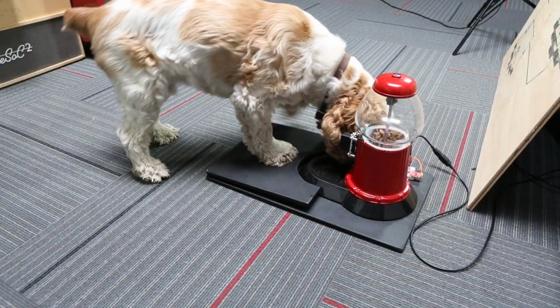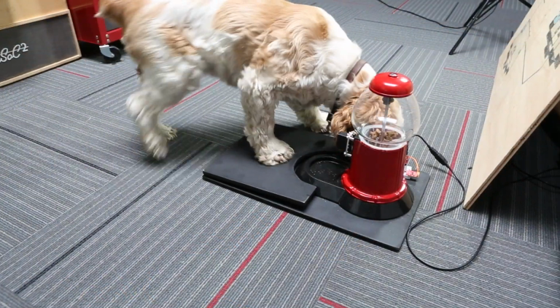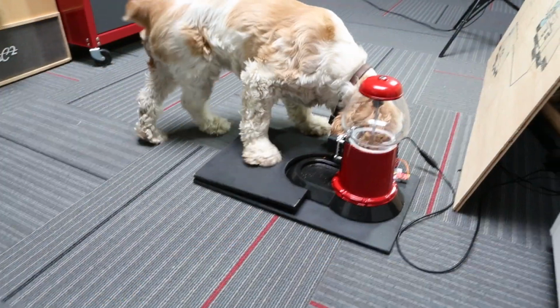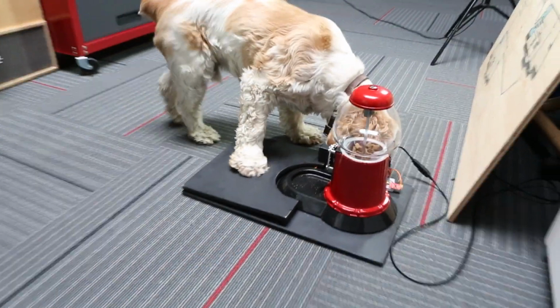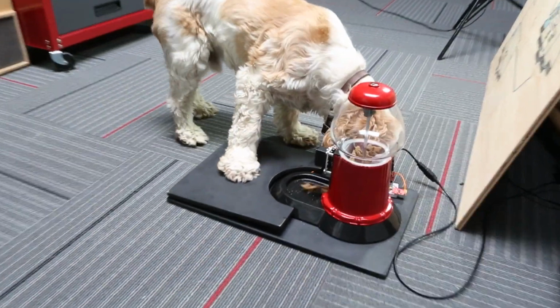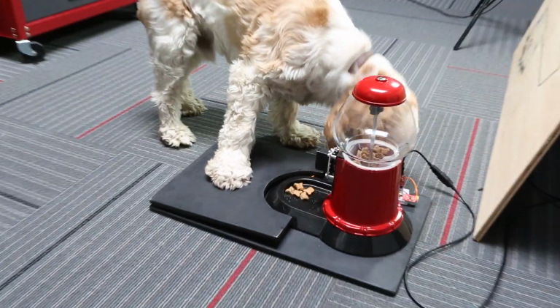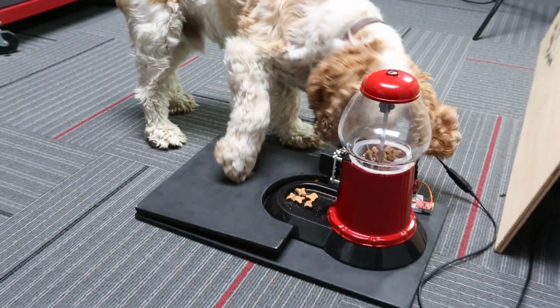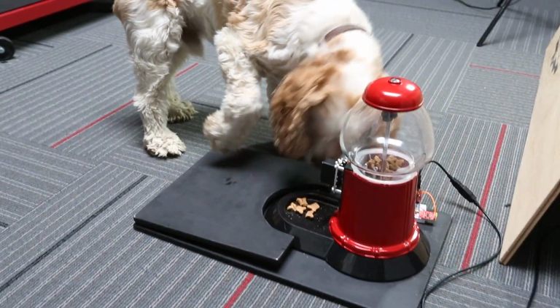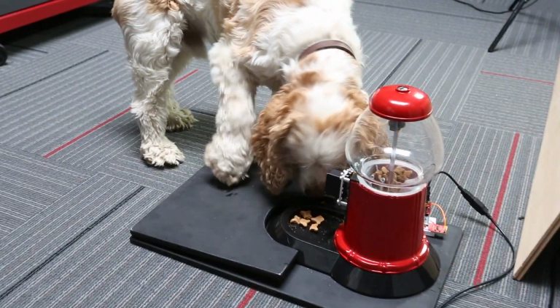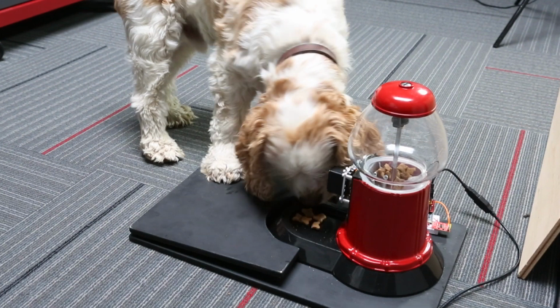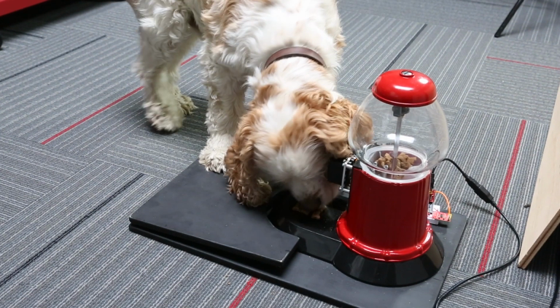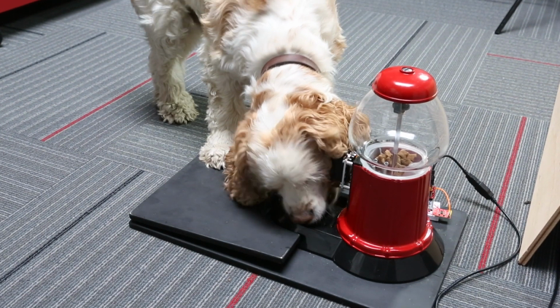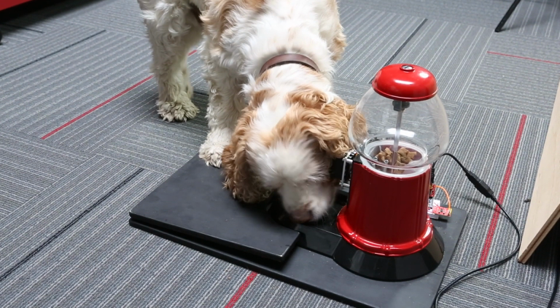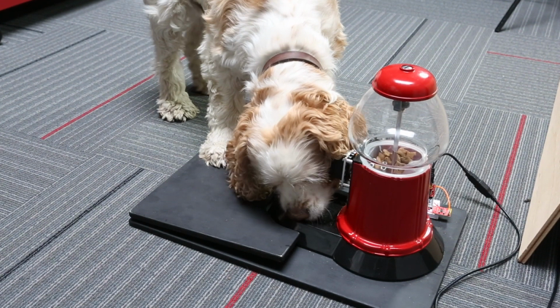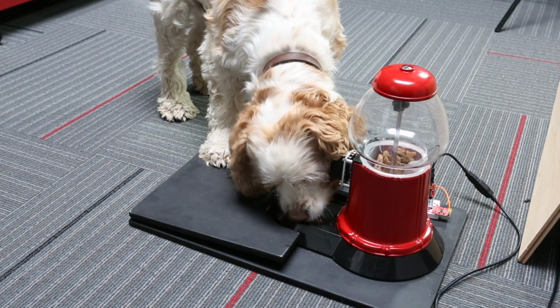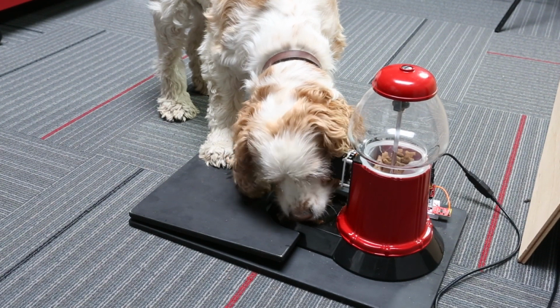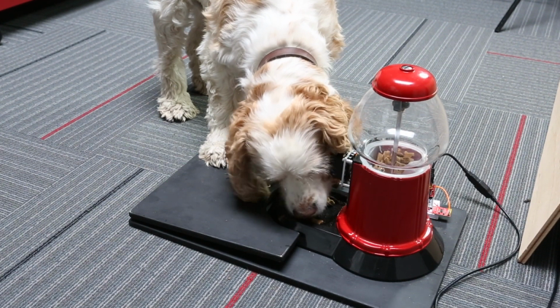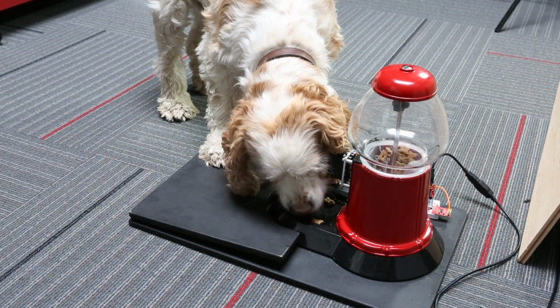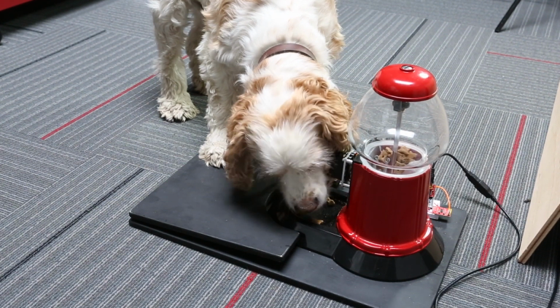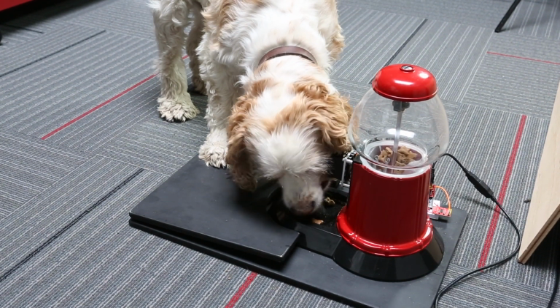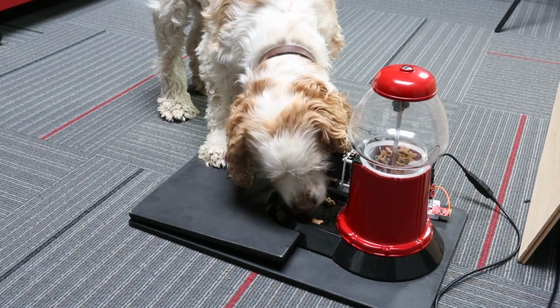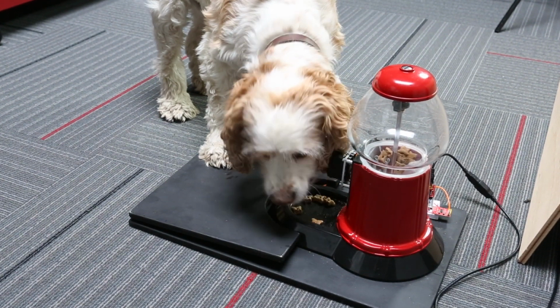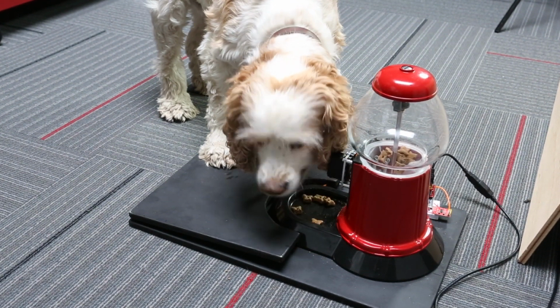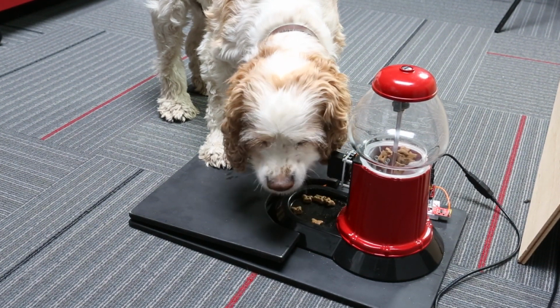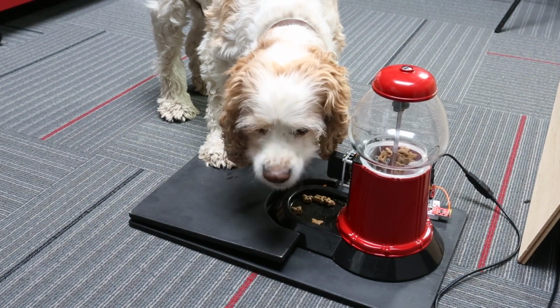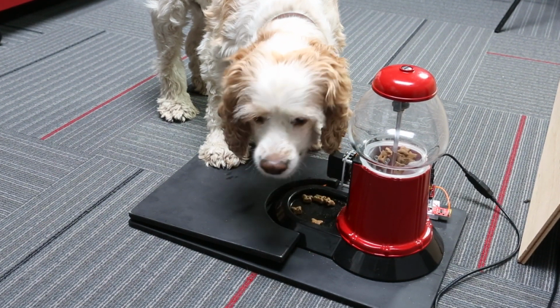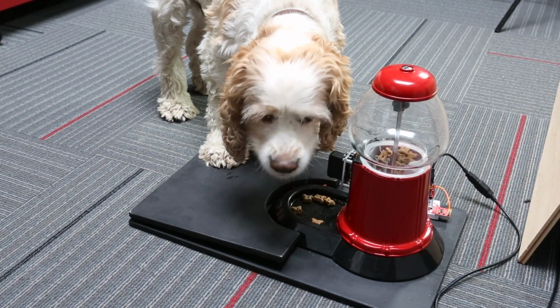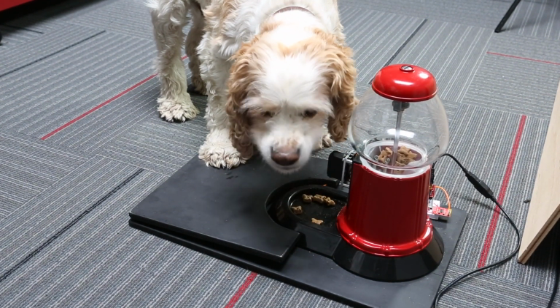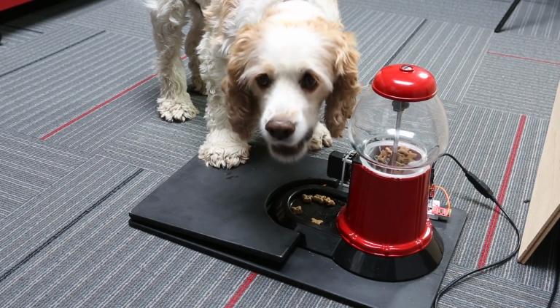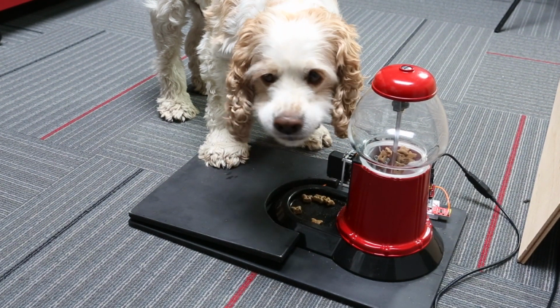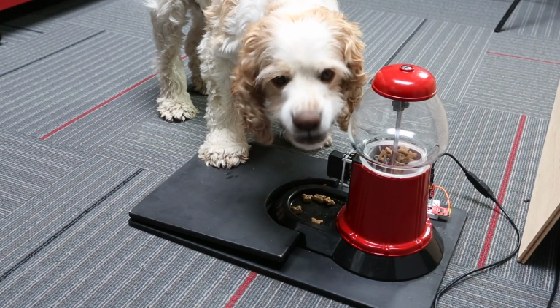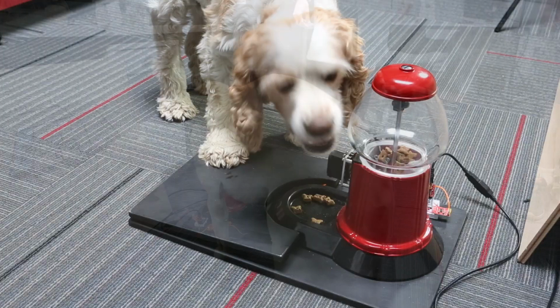Yay! Good boy! Now you've got the hang of it — just hang out on there all day. Good boy!